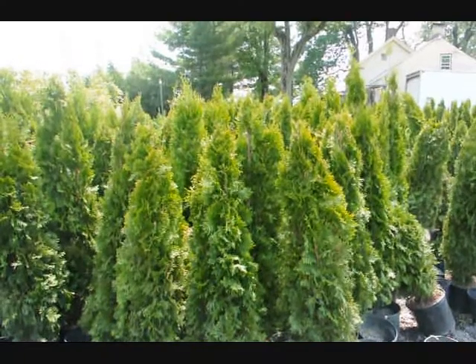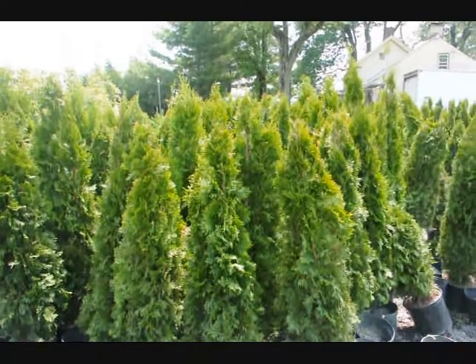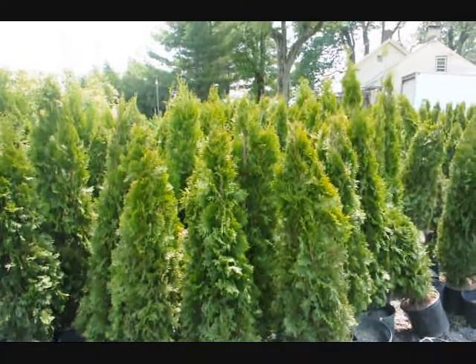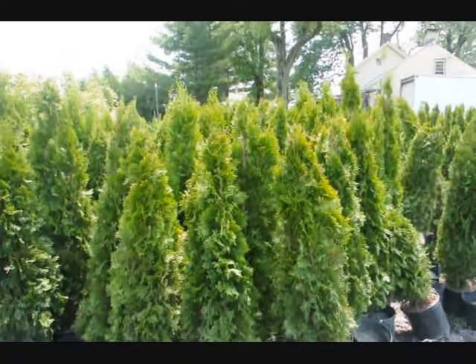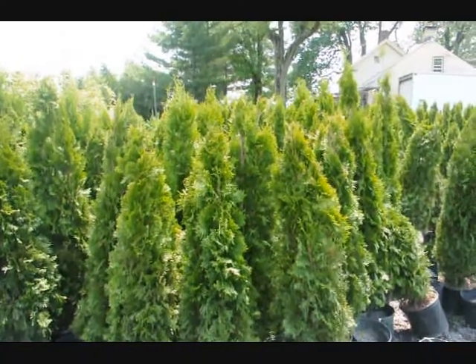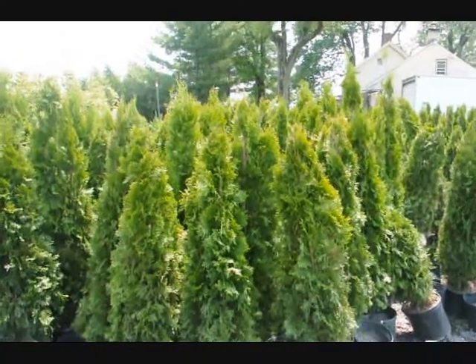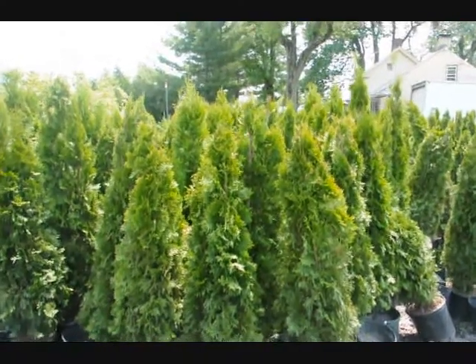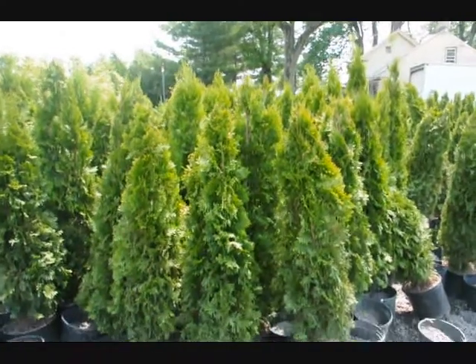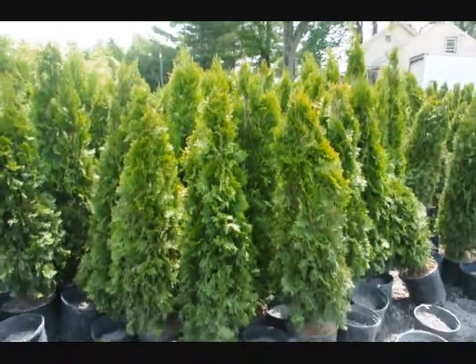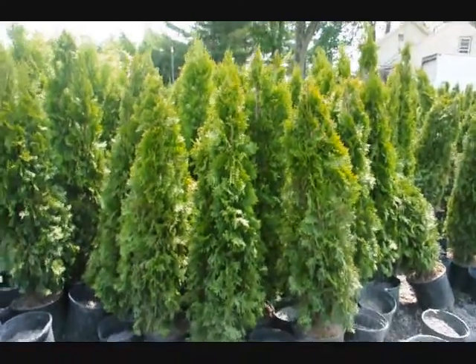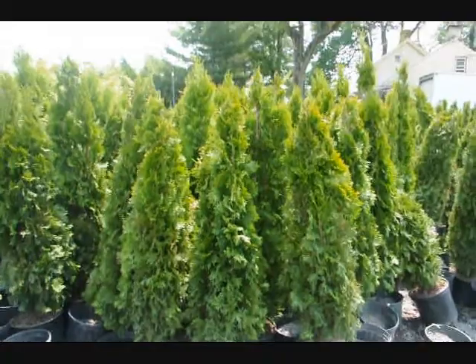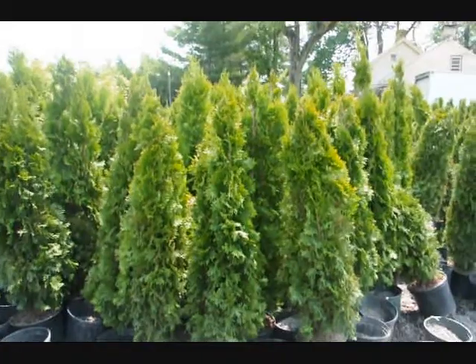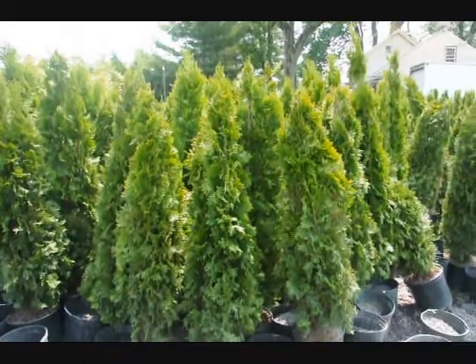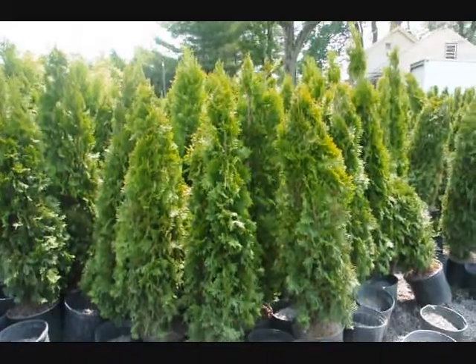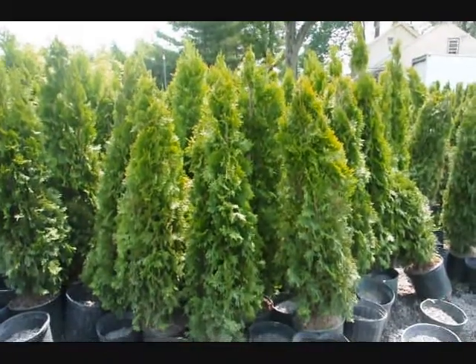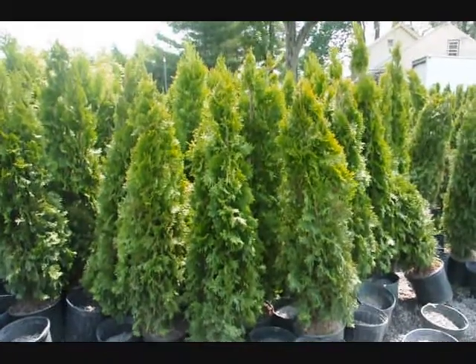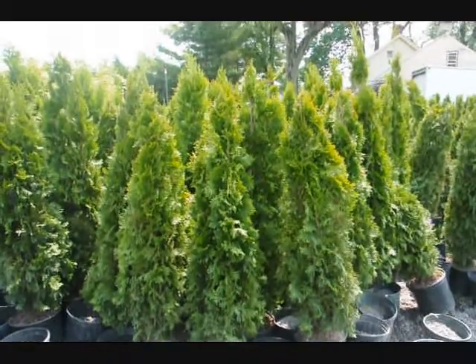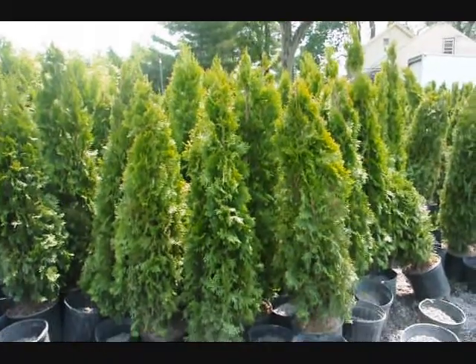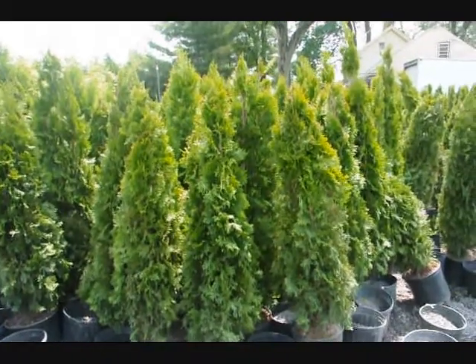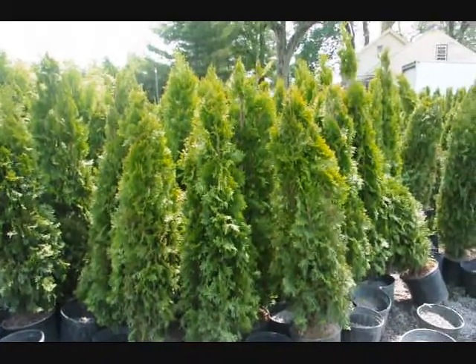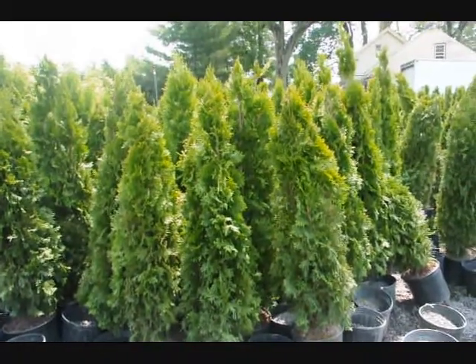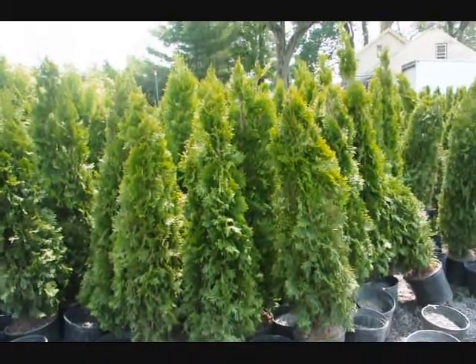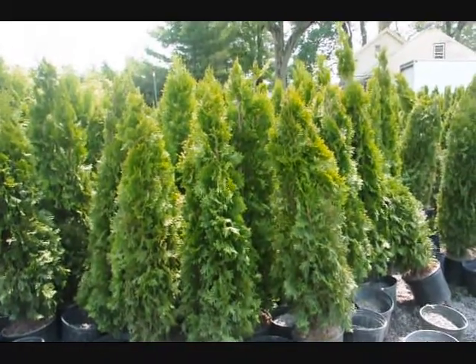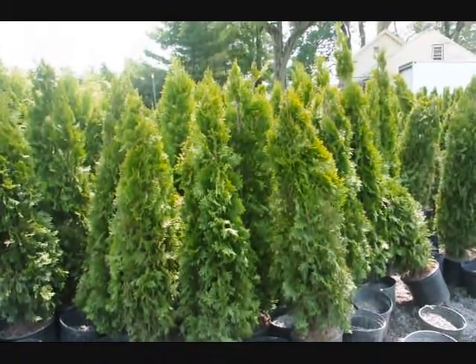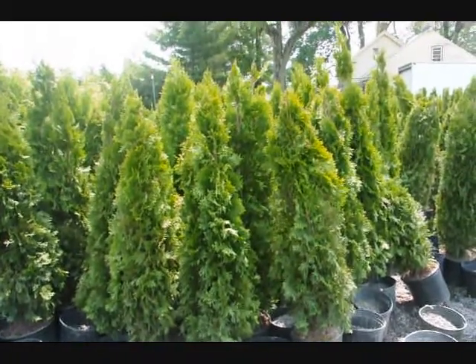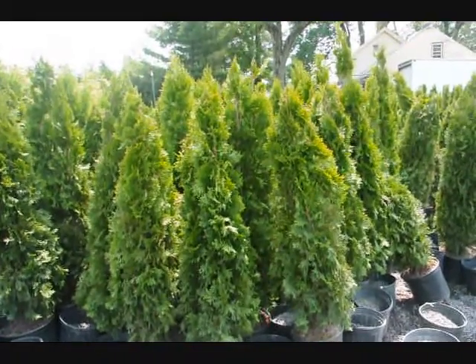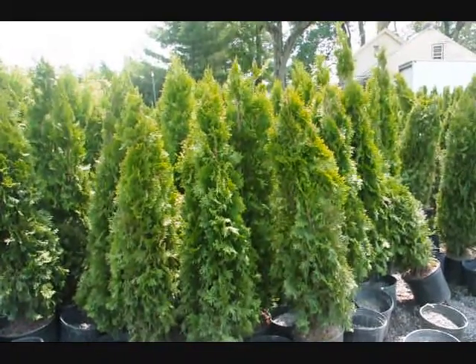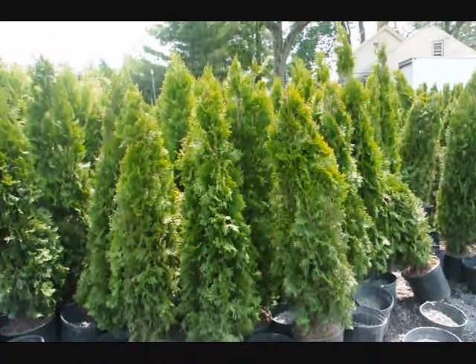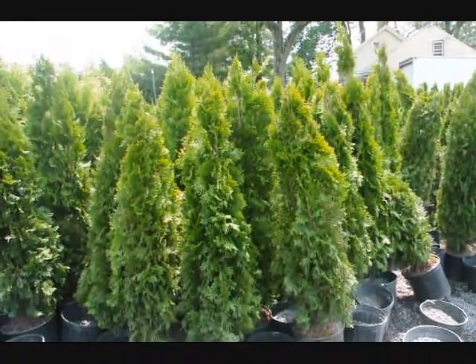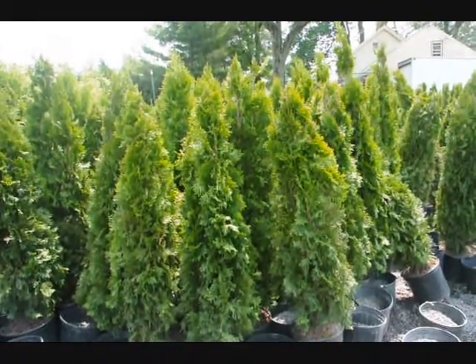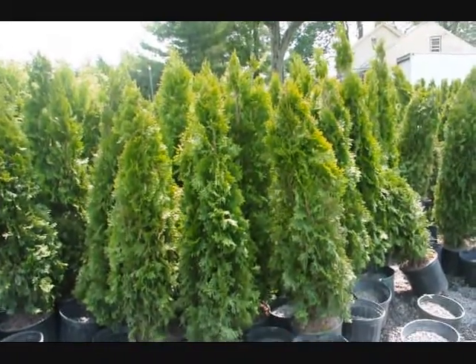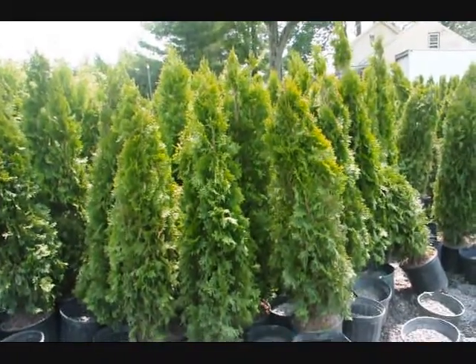These are four-foot emerald greens in pots. Just give us a call at 215-651-8329.